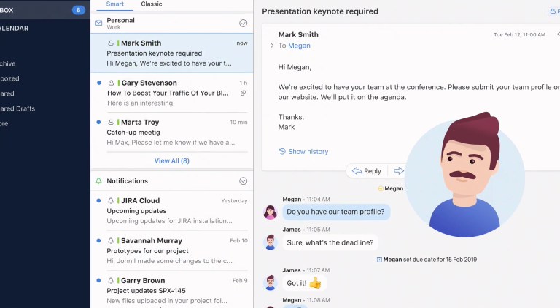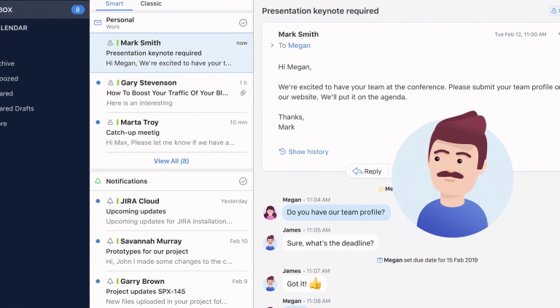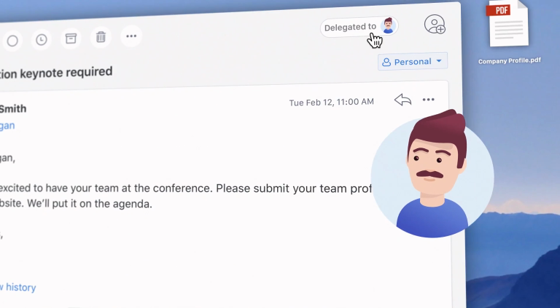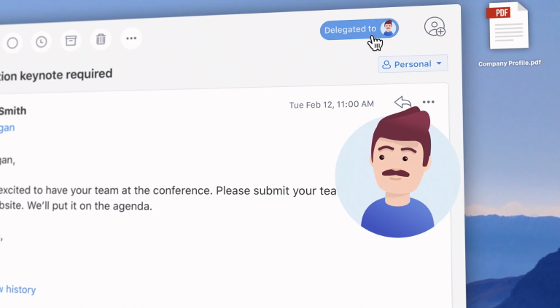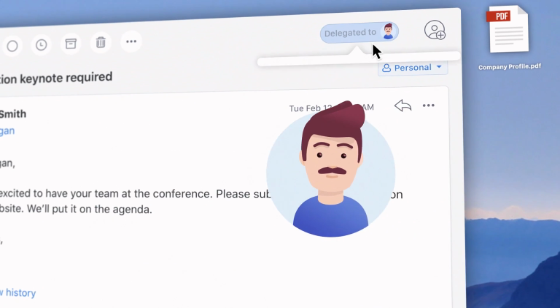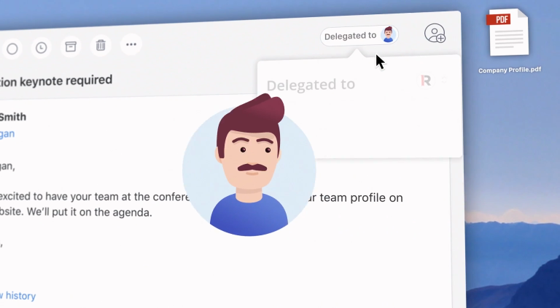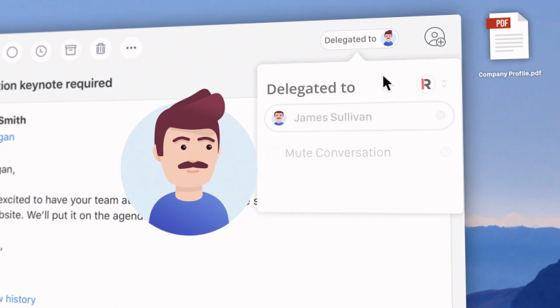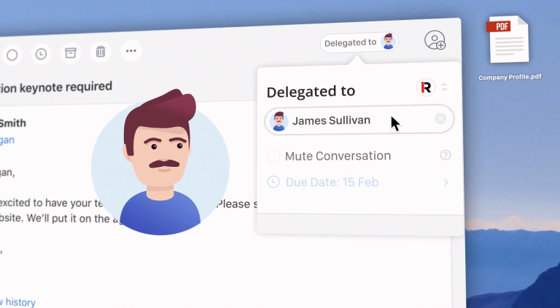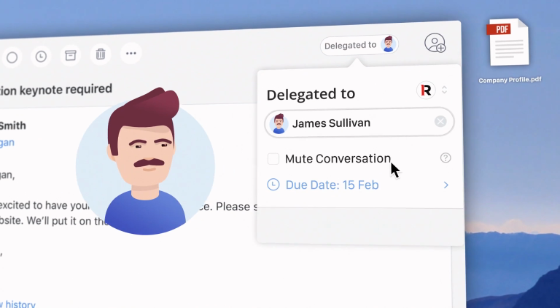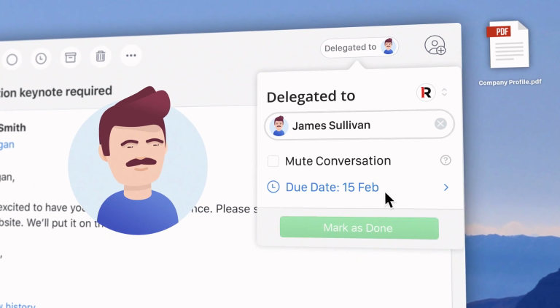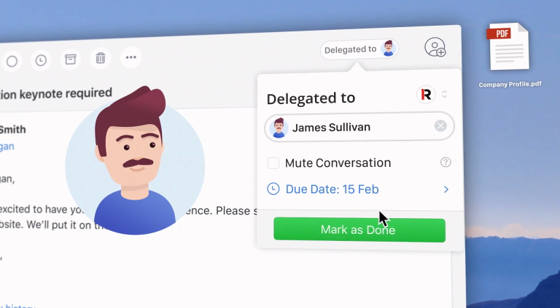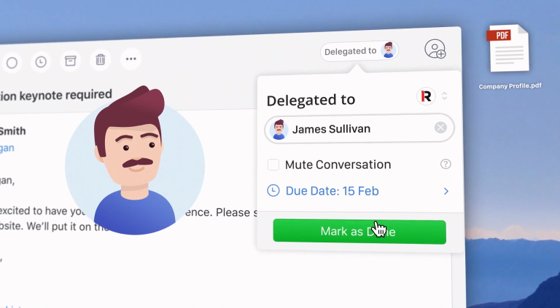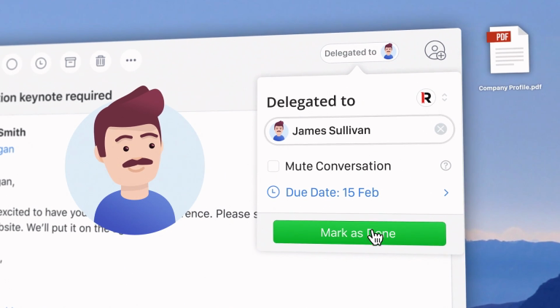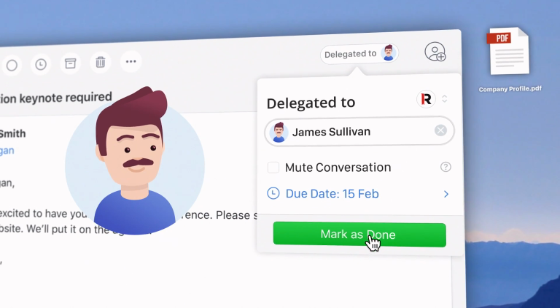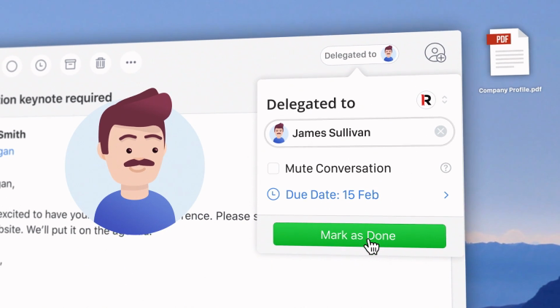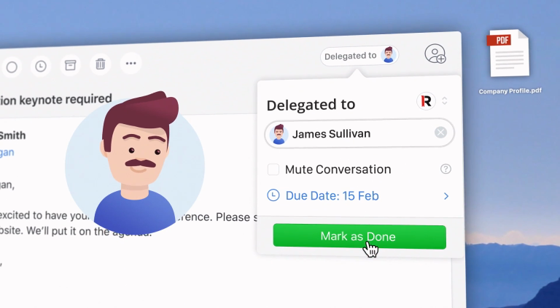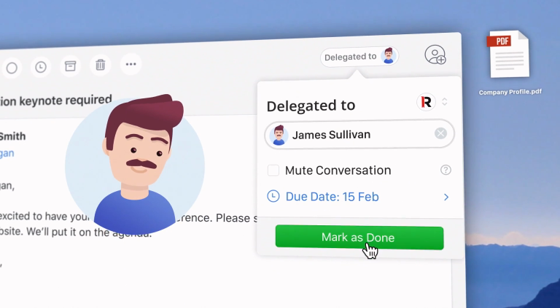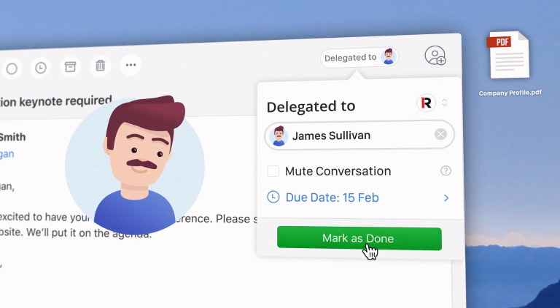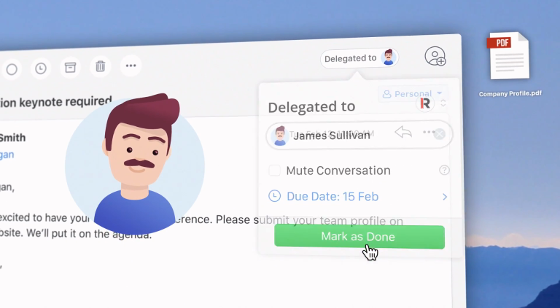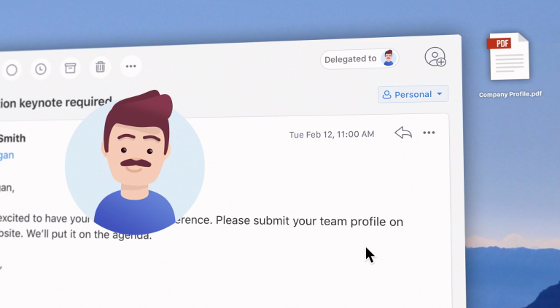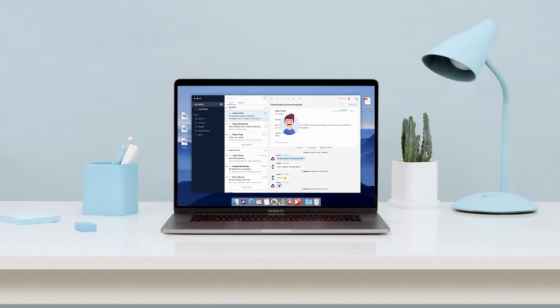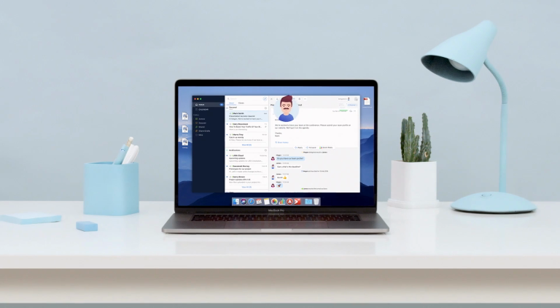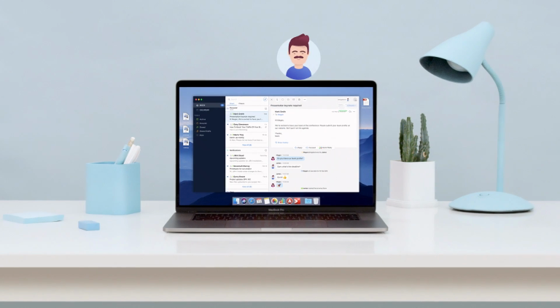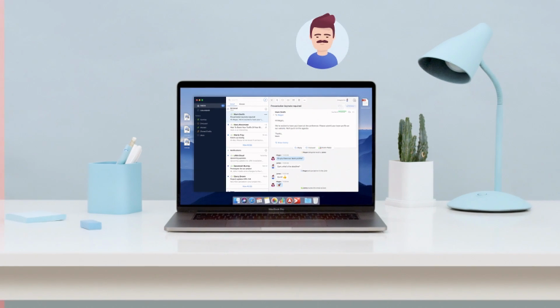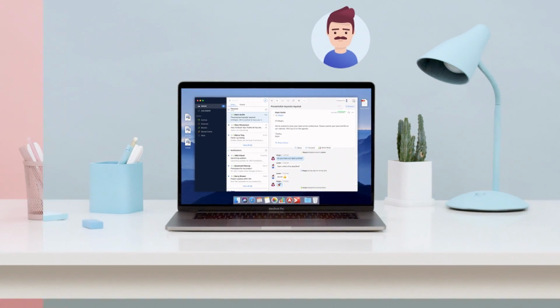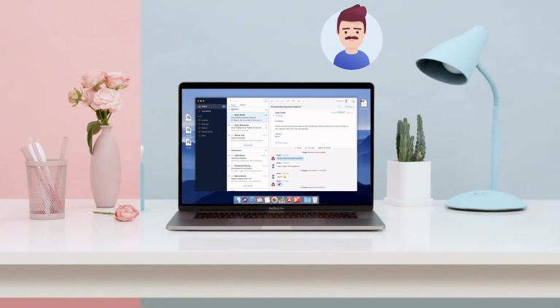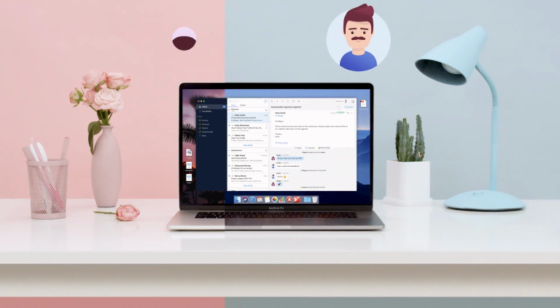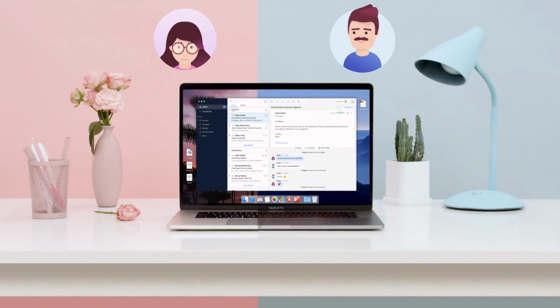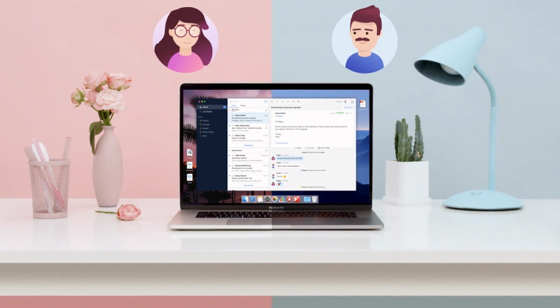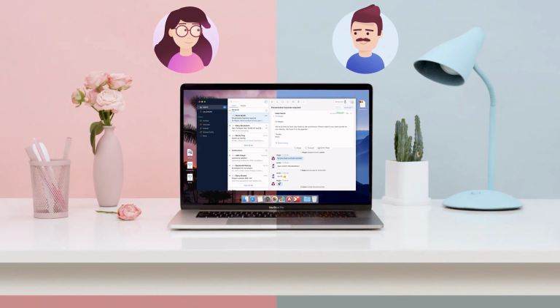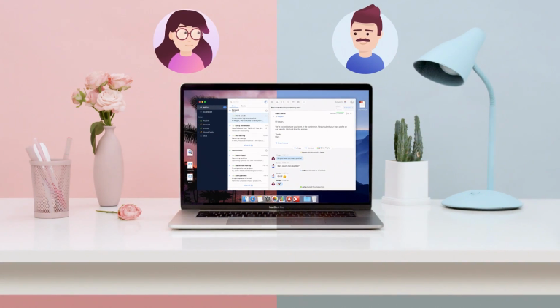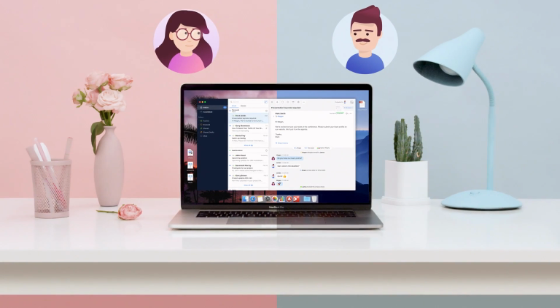Once he marks this email as done, Megan gets an instant notification about successful completion. Well done, team!